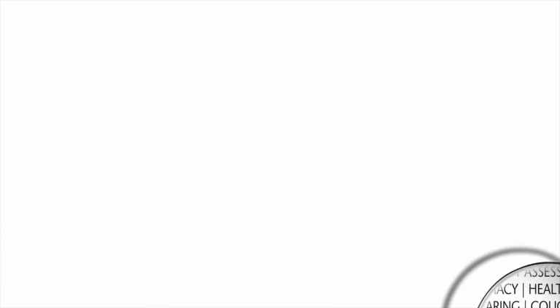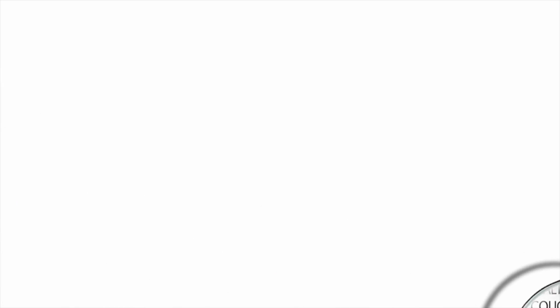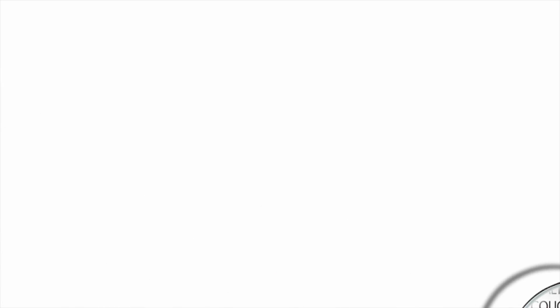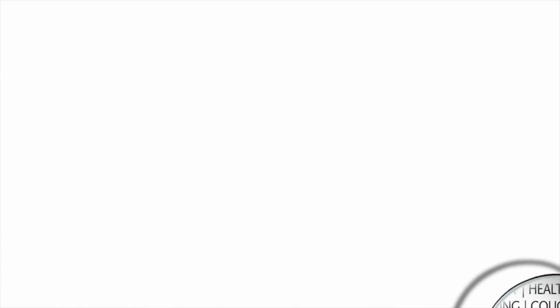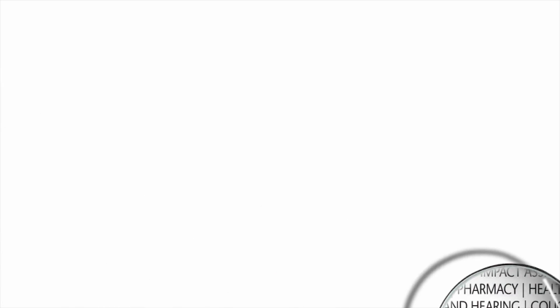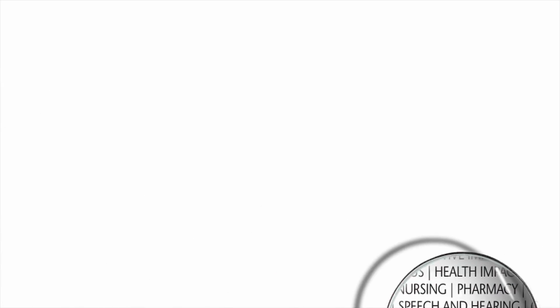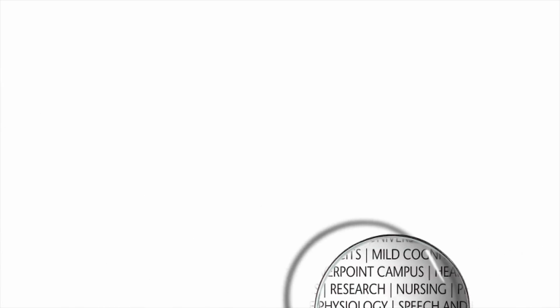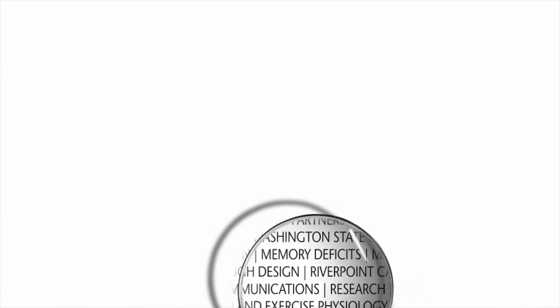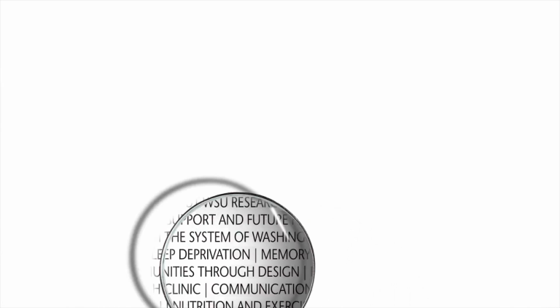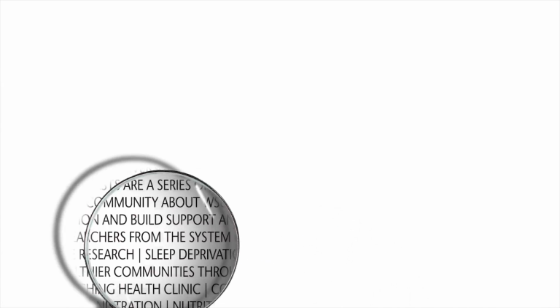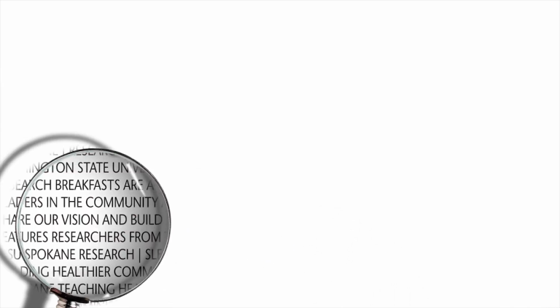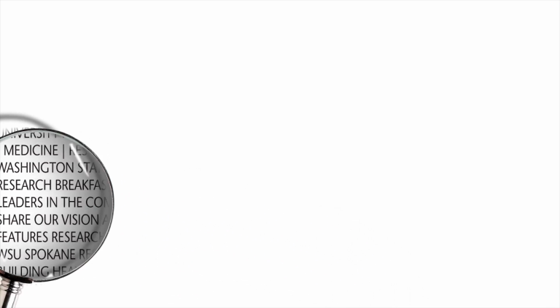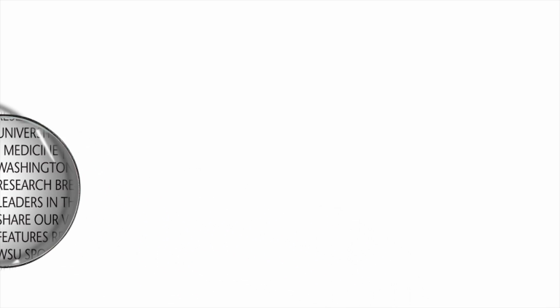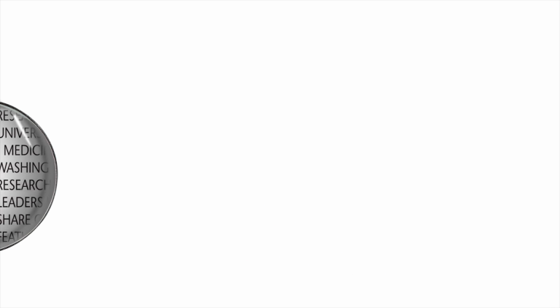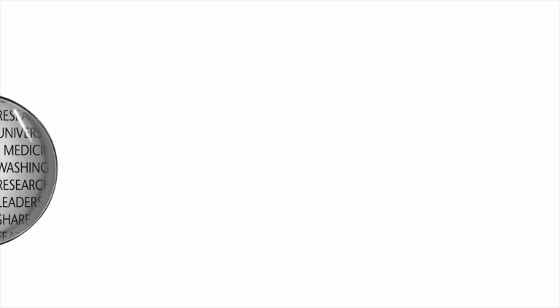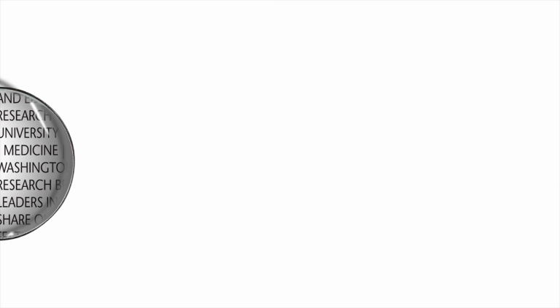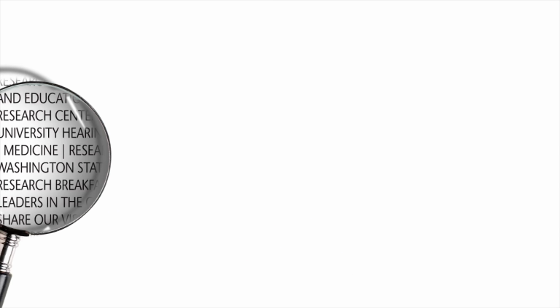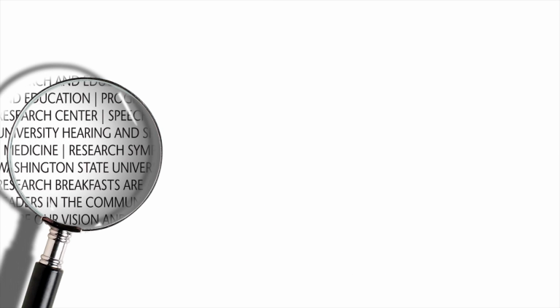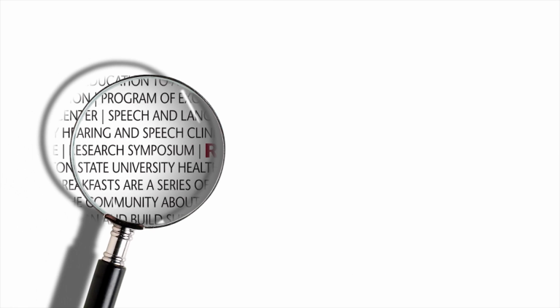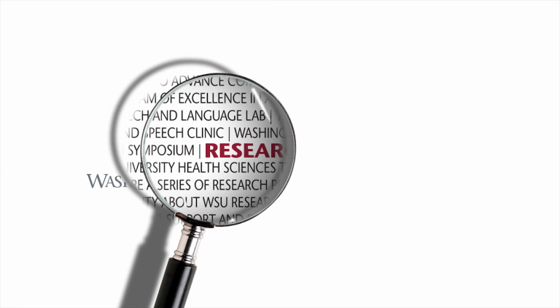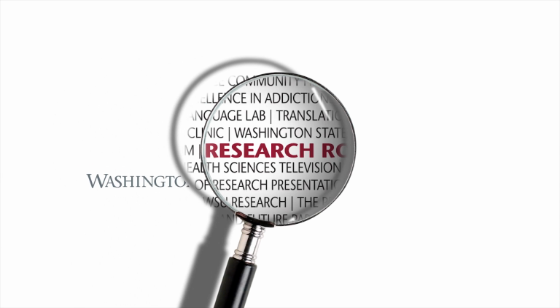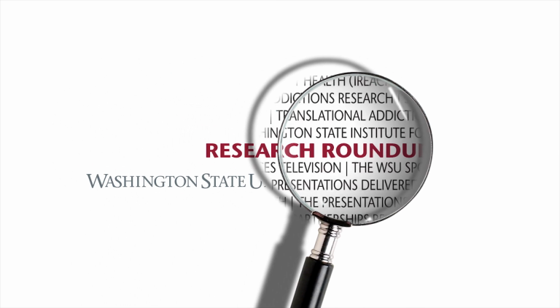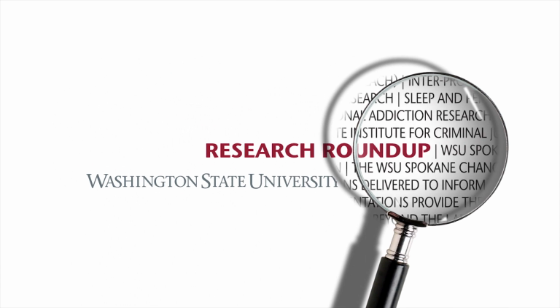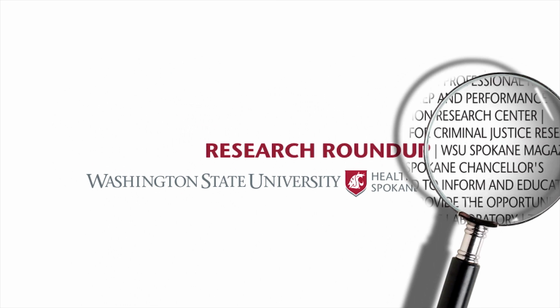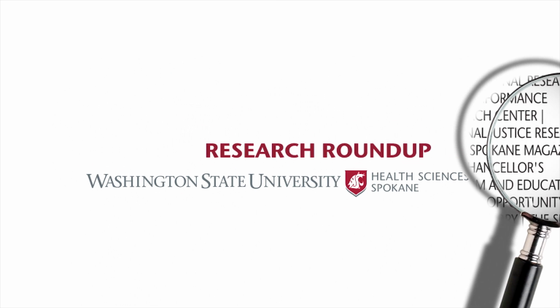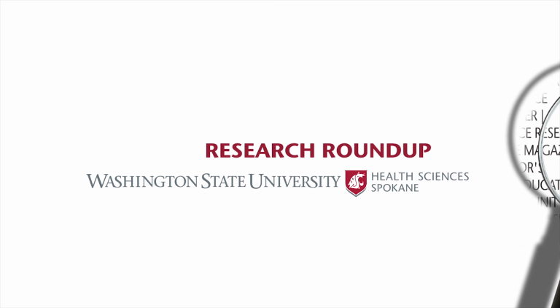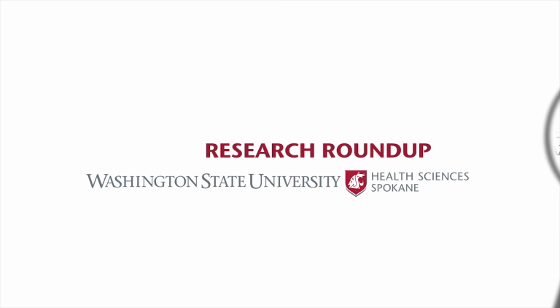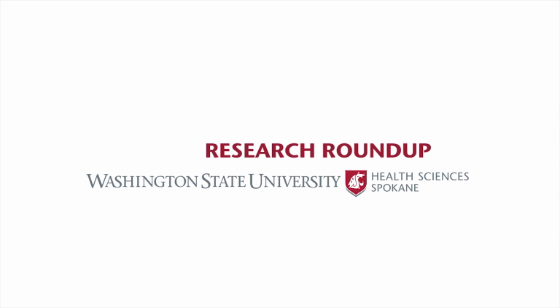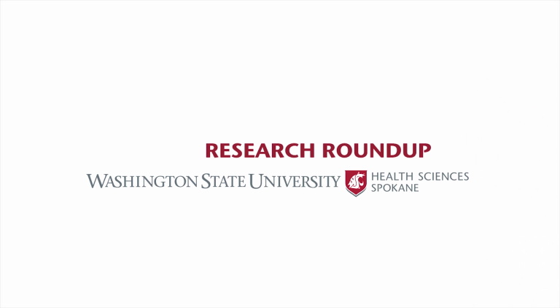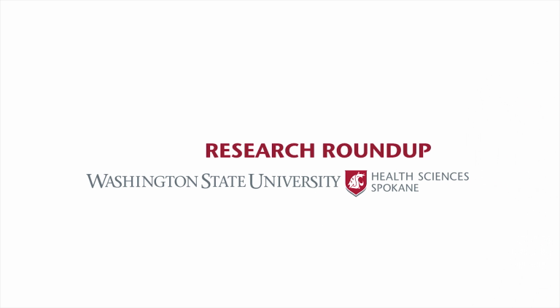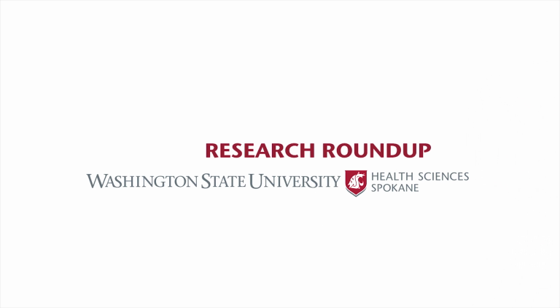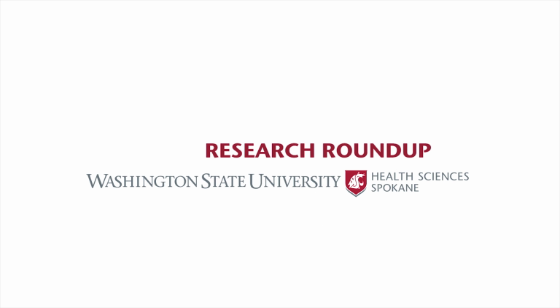This has been your Research Roundup. Our research today for a better tomorrow.